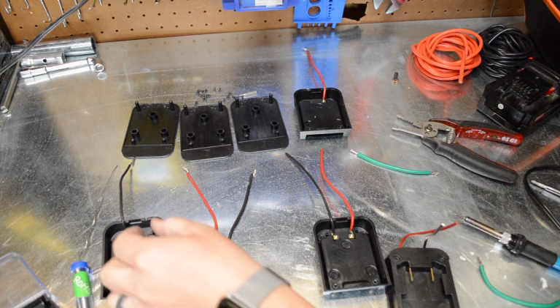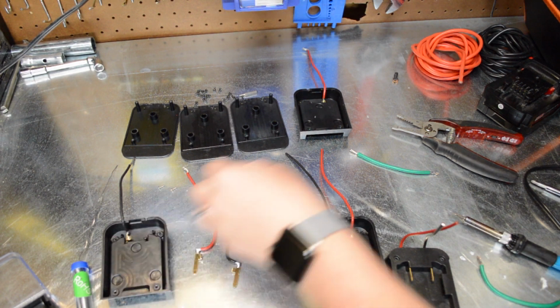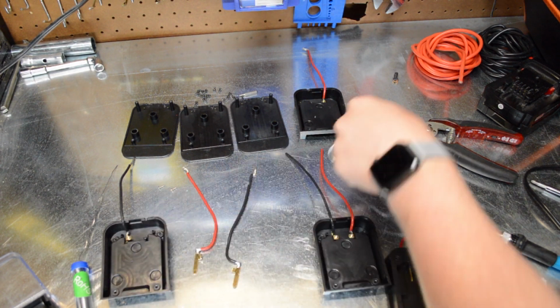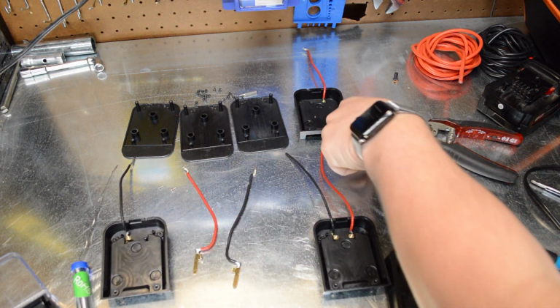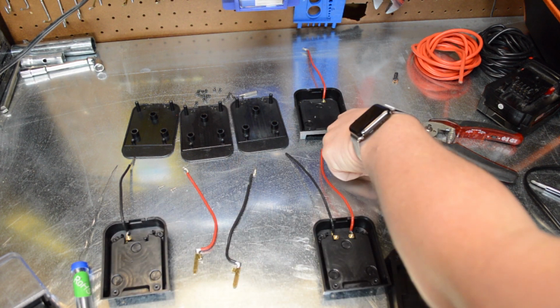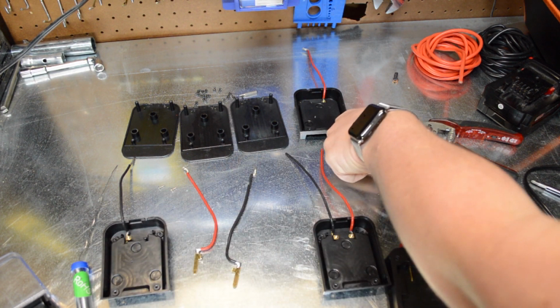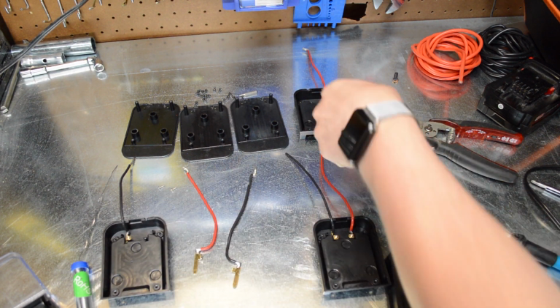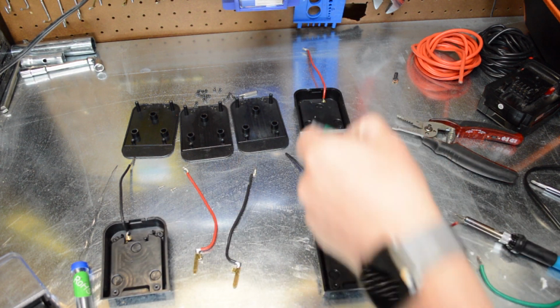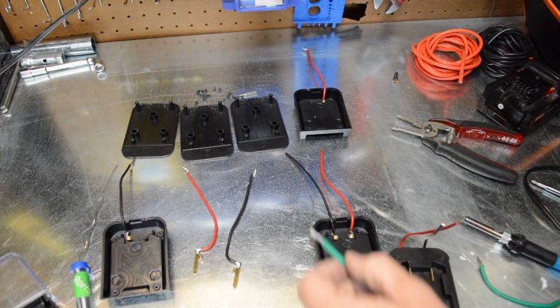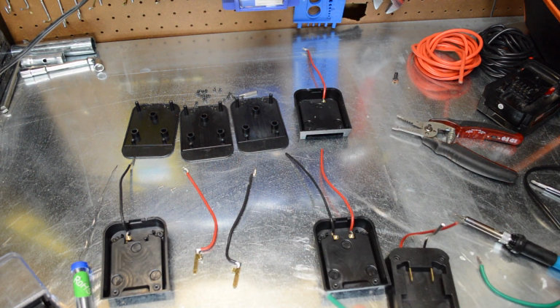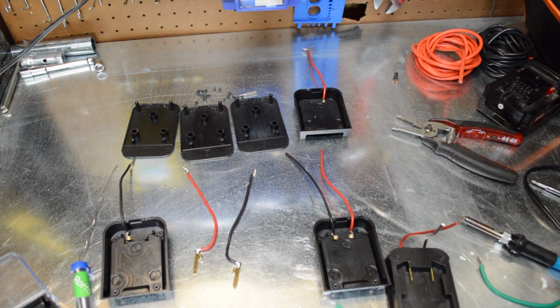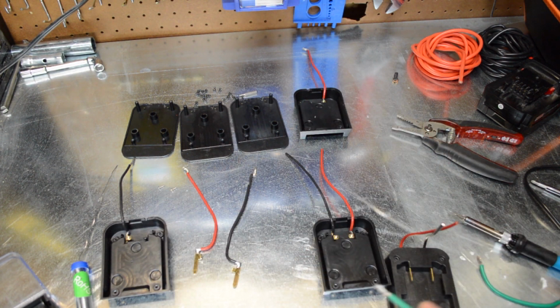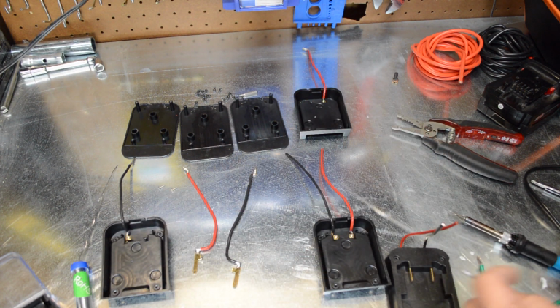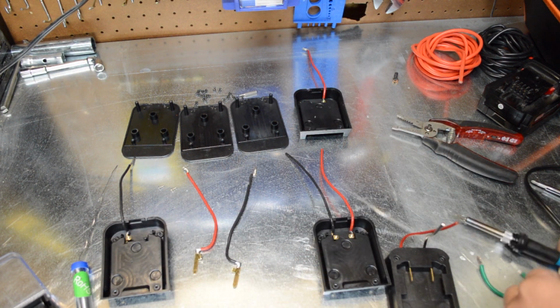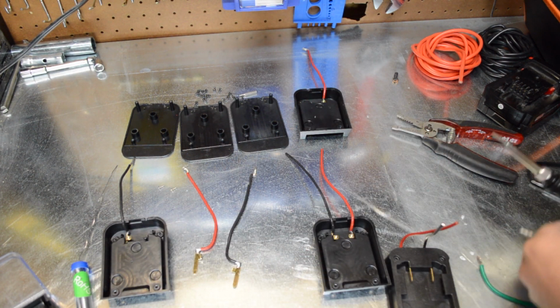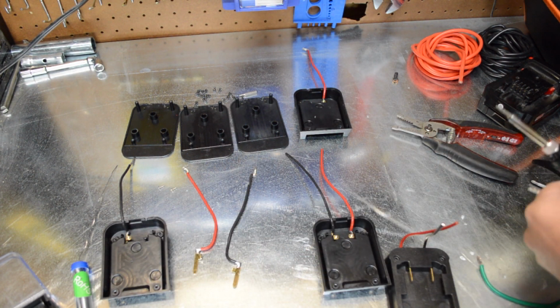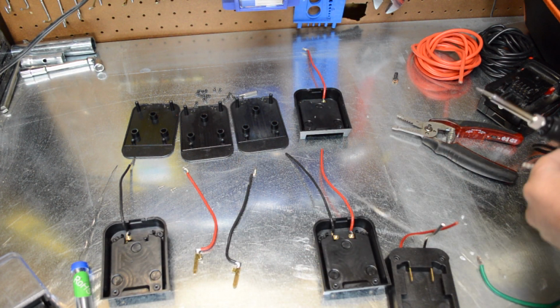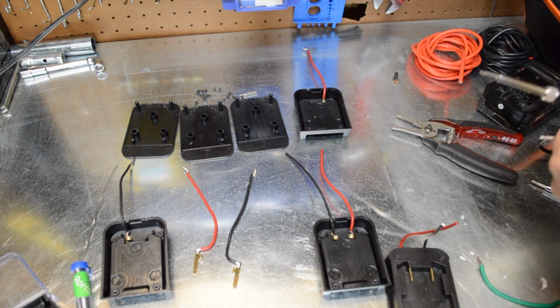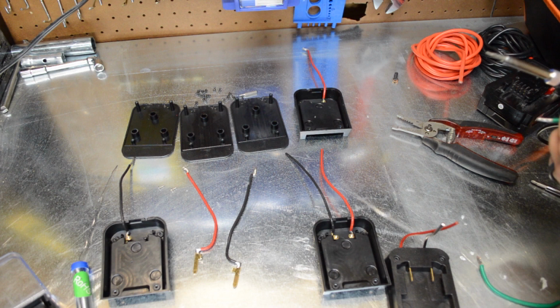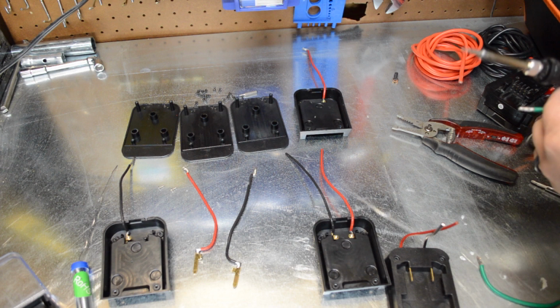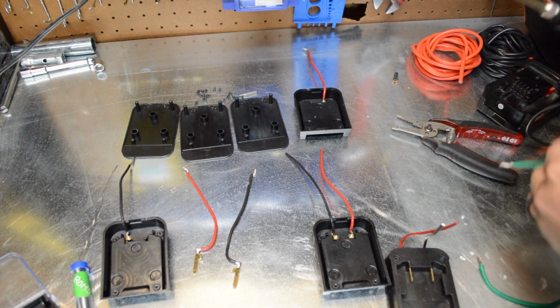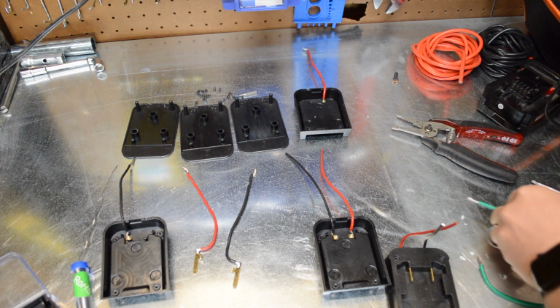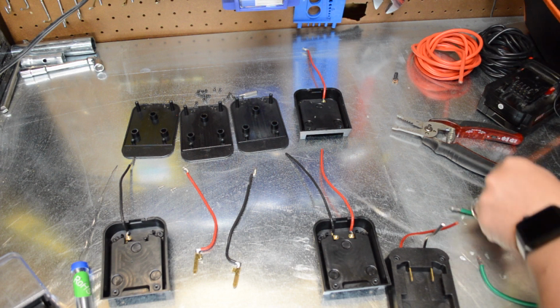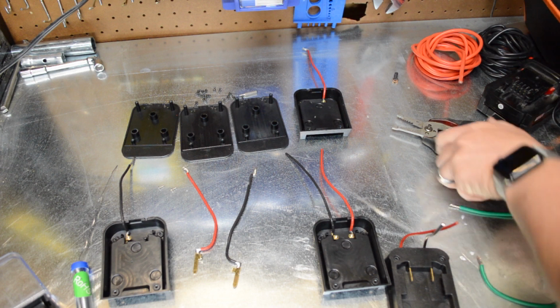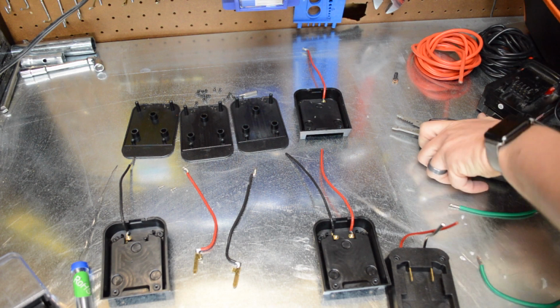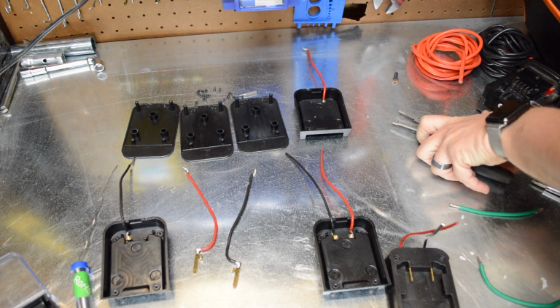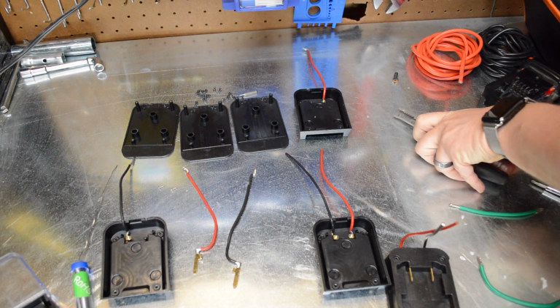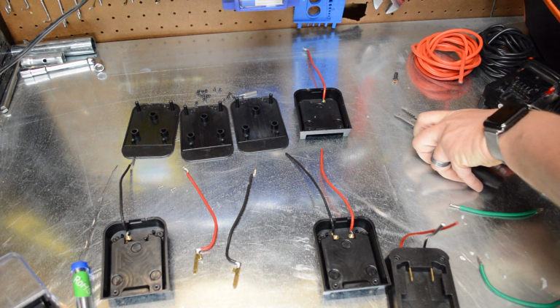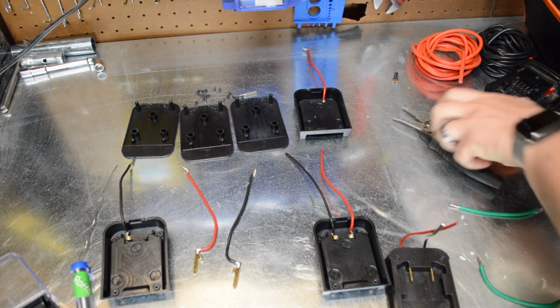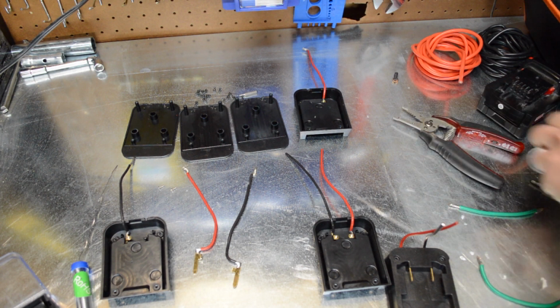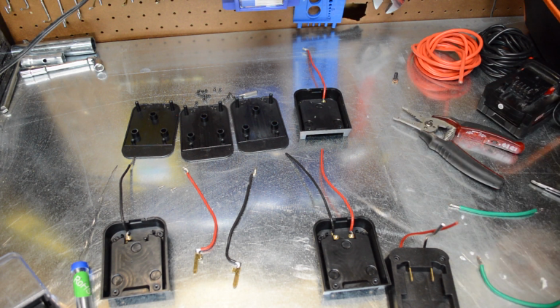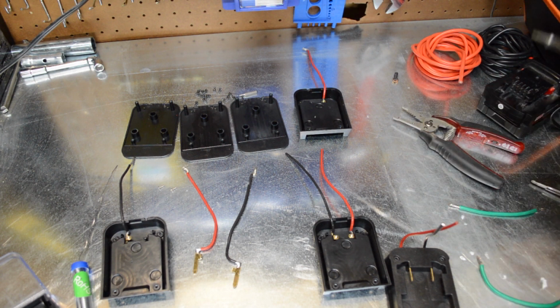We got this all disassembled. I'm not a great solderer, so please don't make fun of me too much.